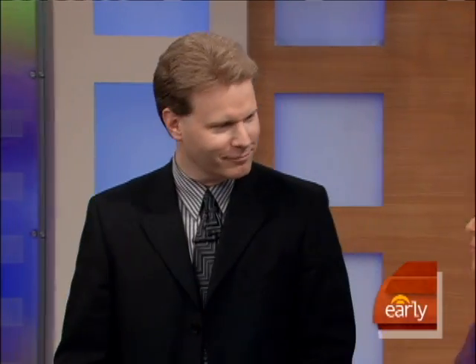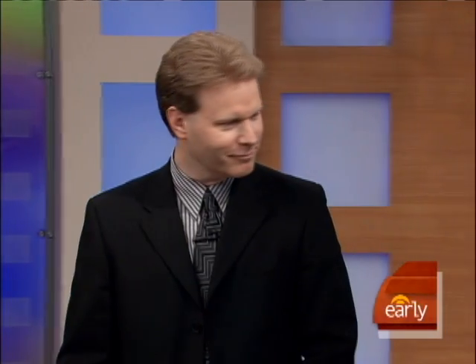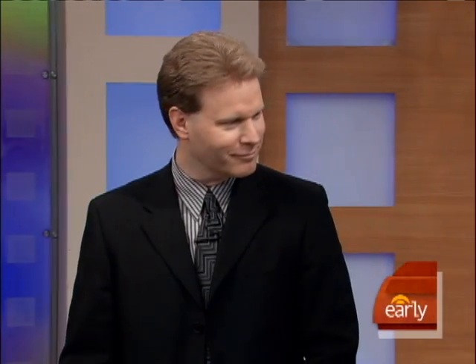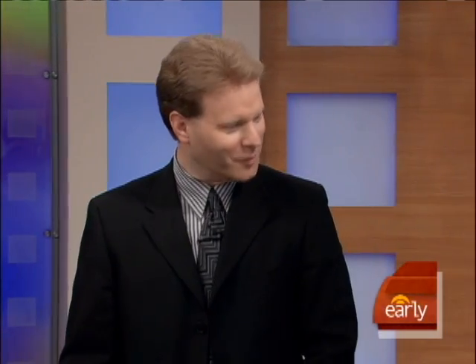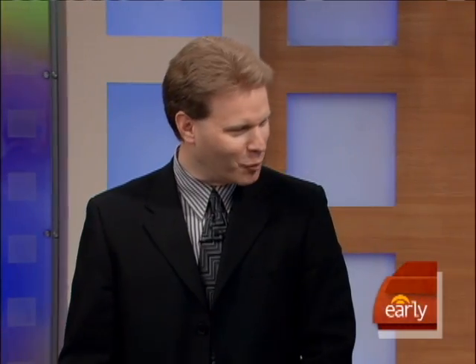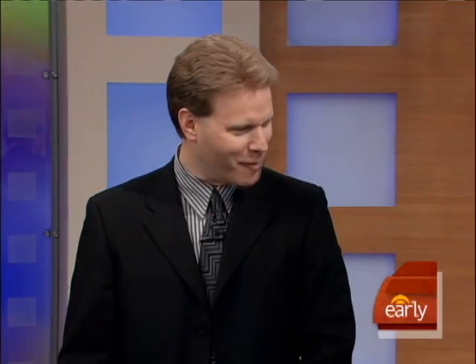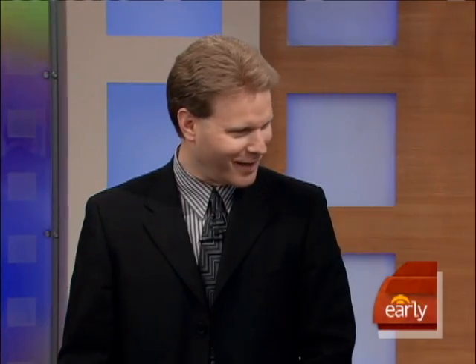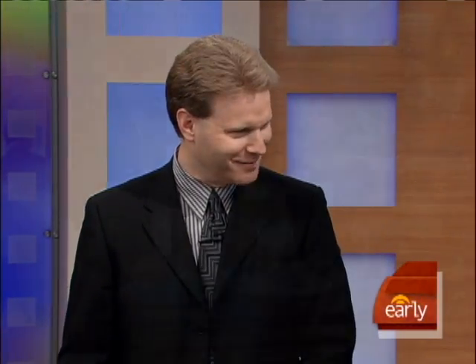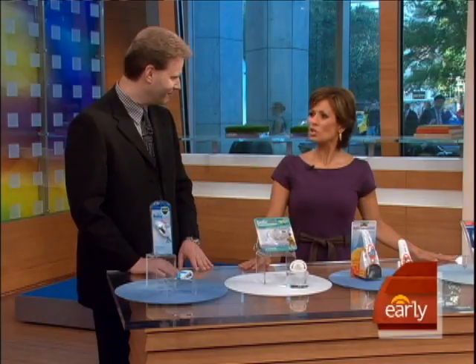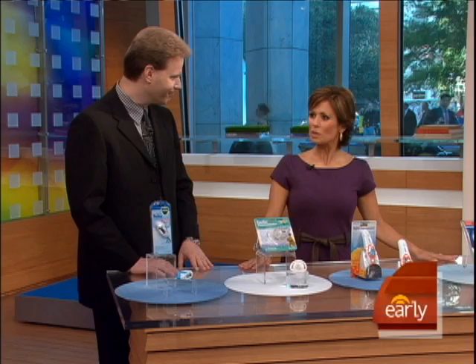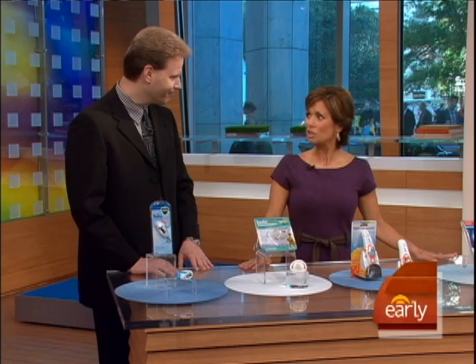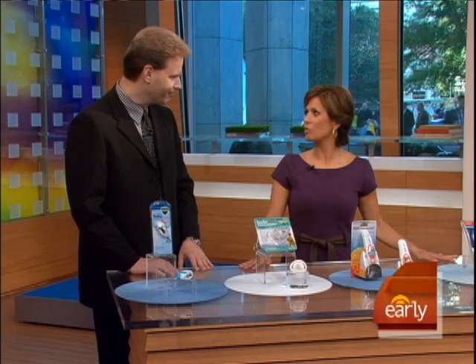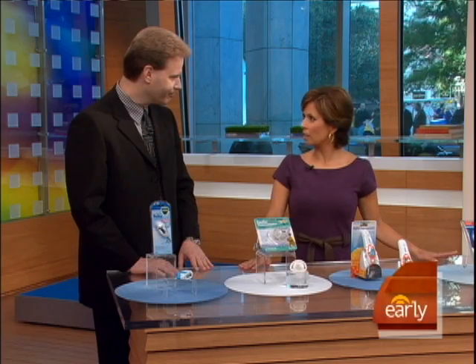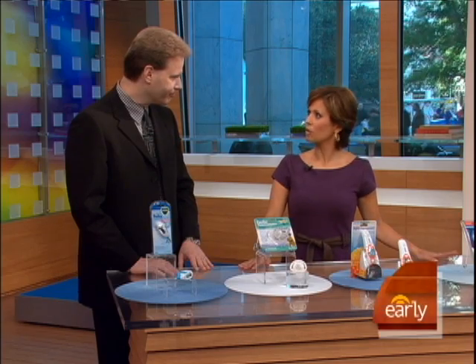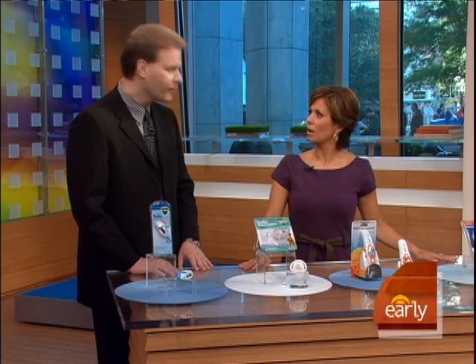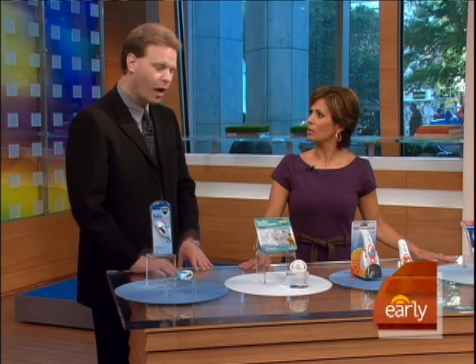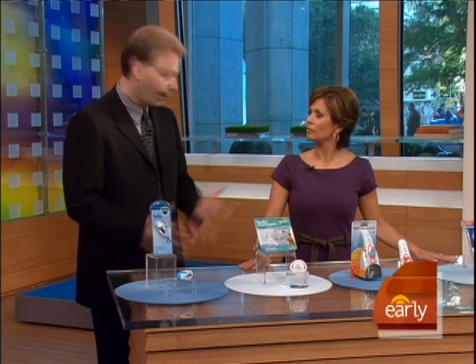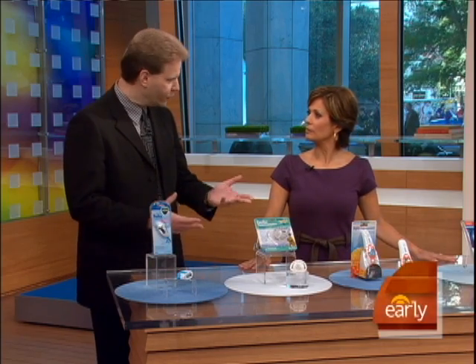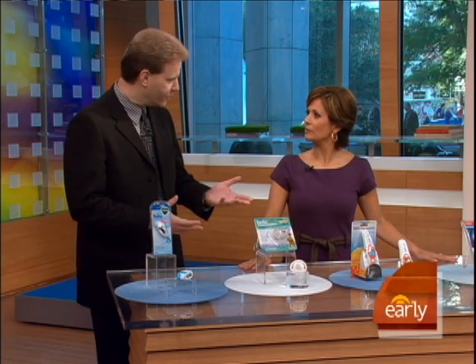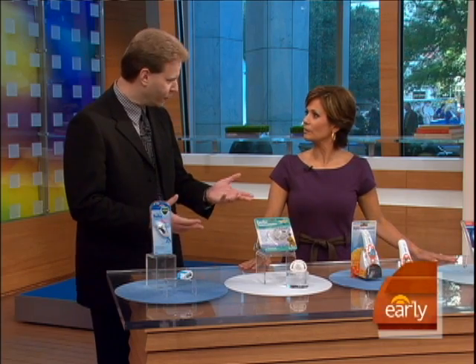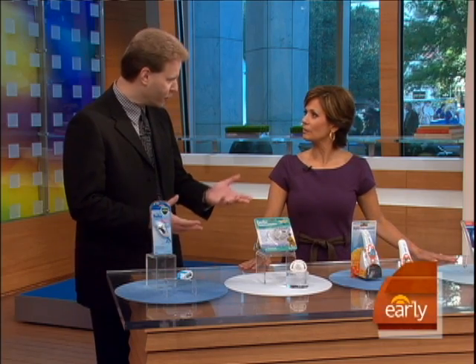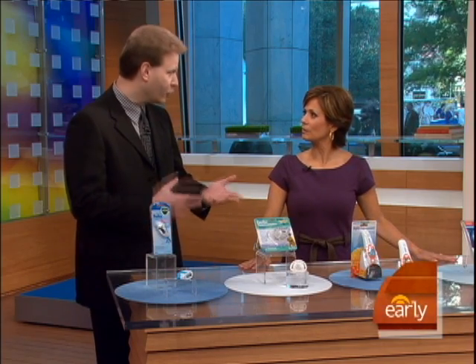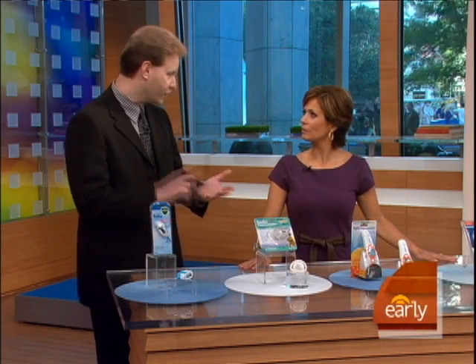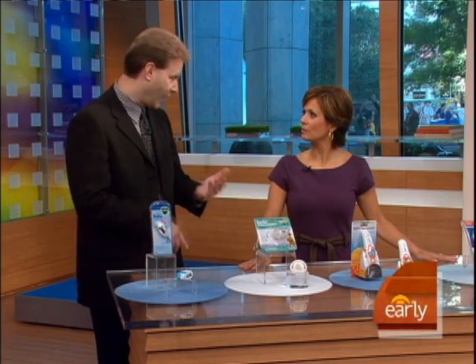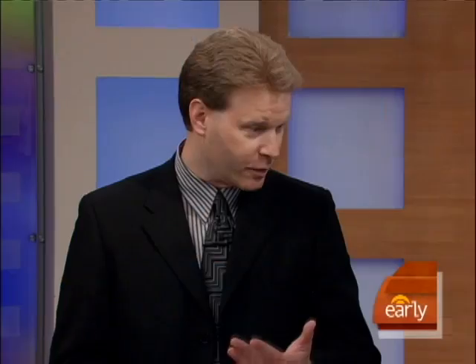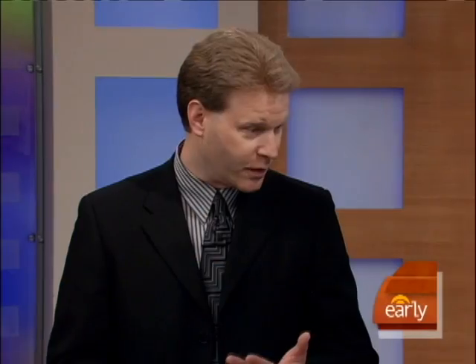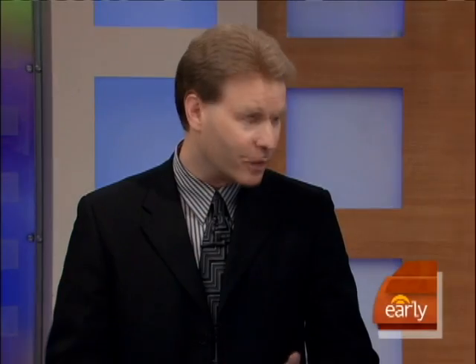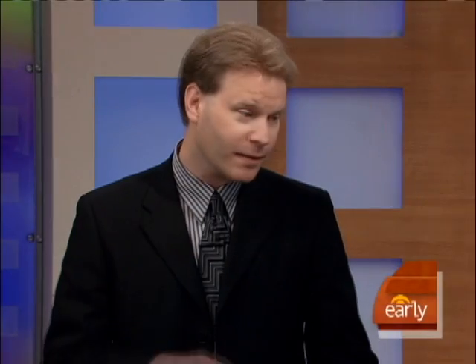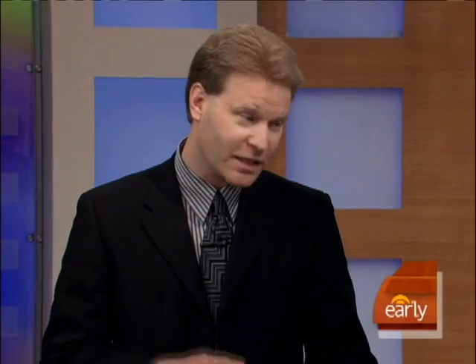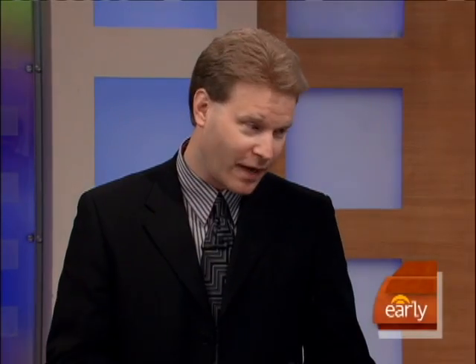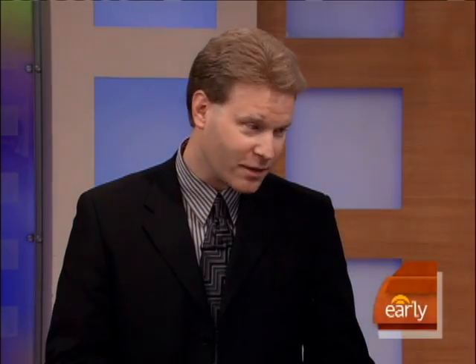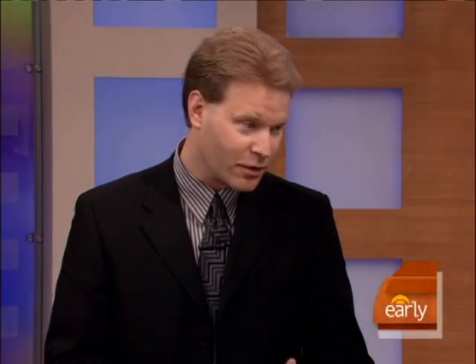Good morning, David. Good morning, Maggie. What should we look for in a thermometer? Accuracy is the first word — and you want something that's fast also, but preferably non-invasive.